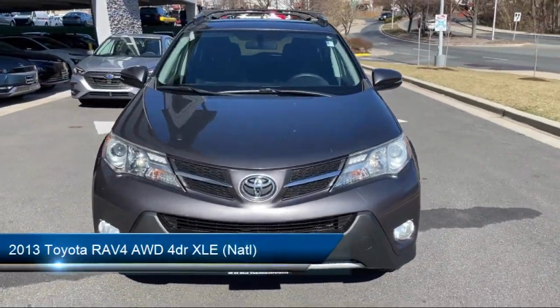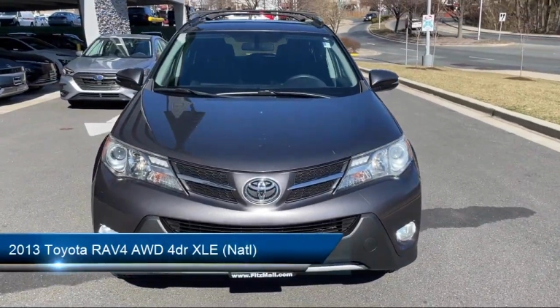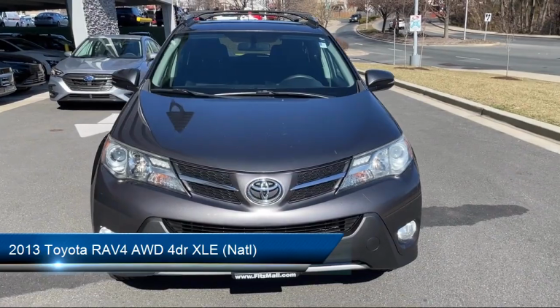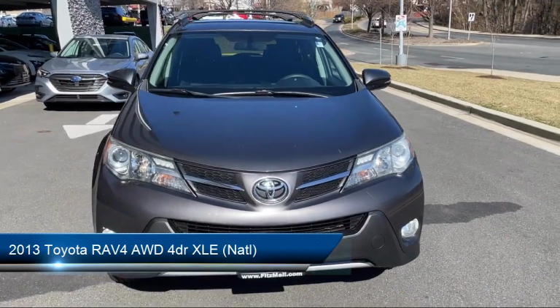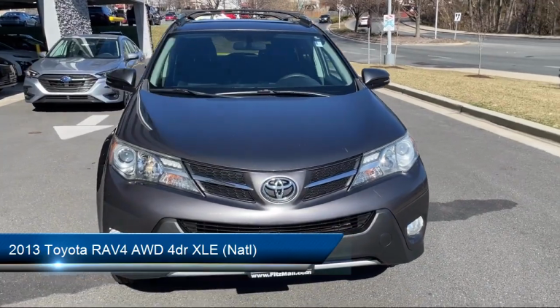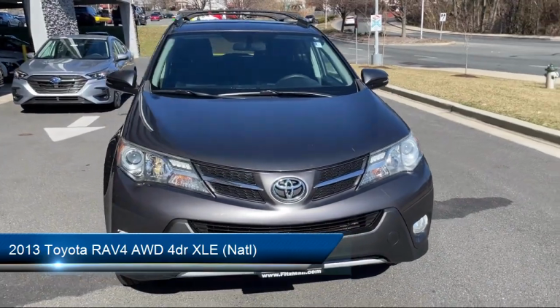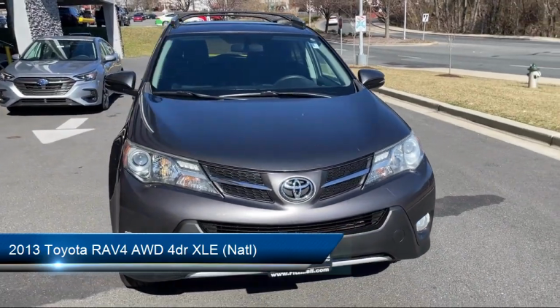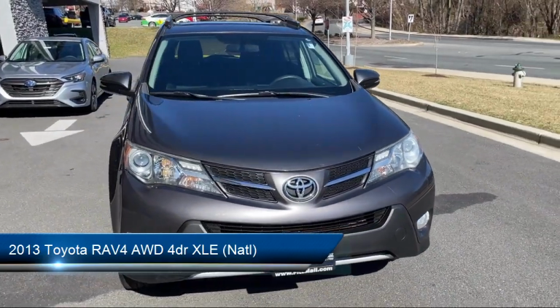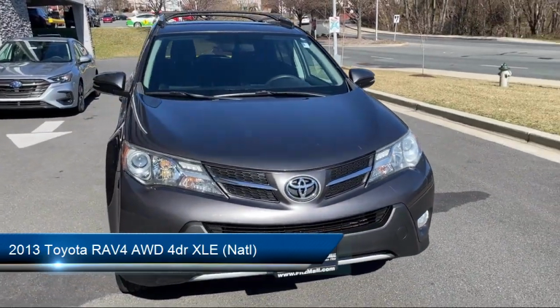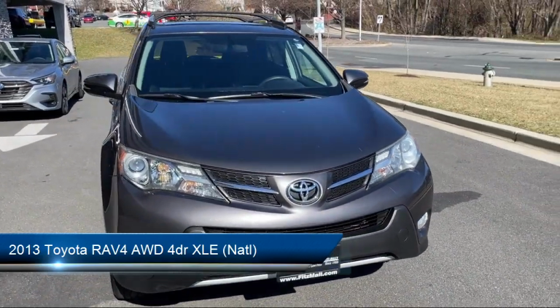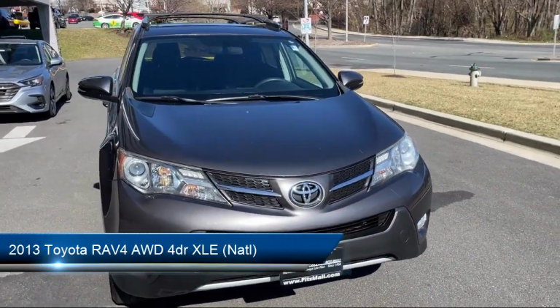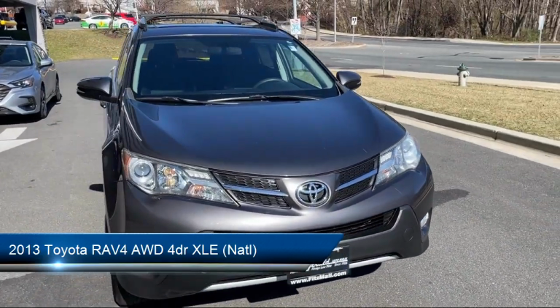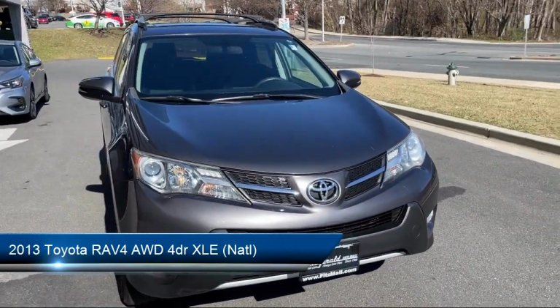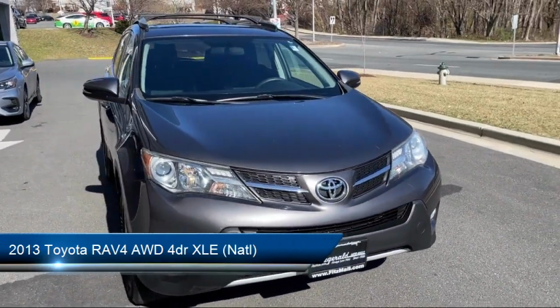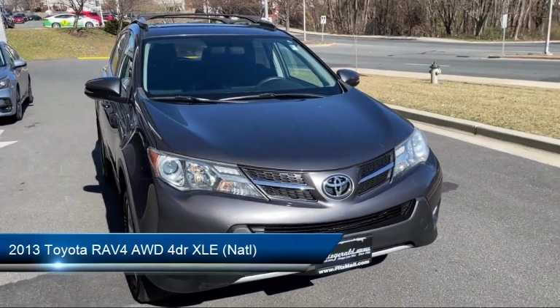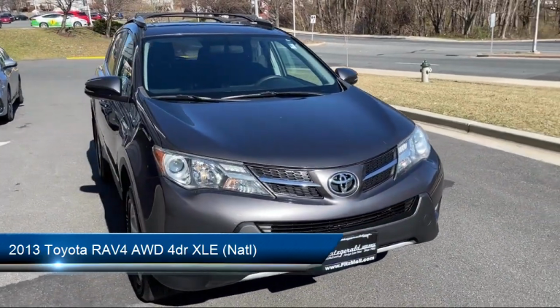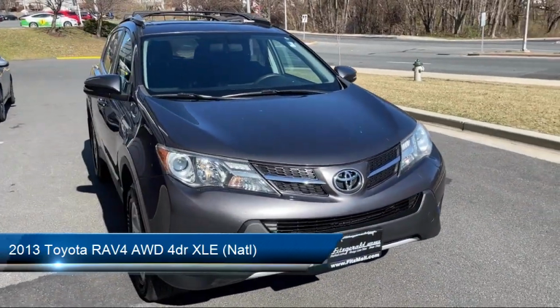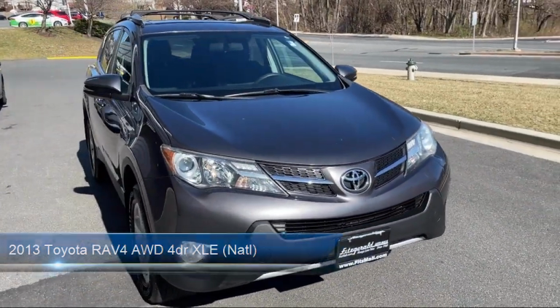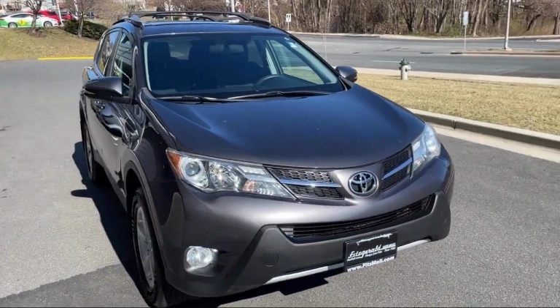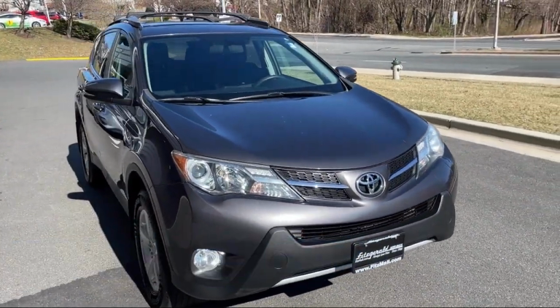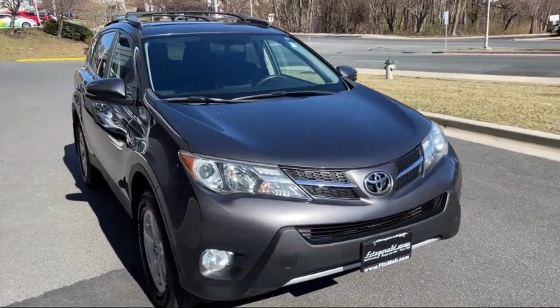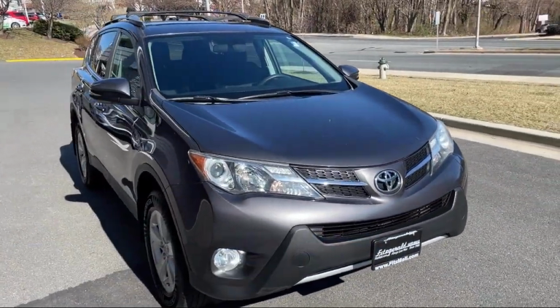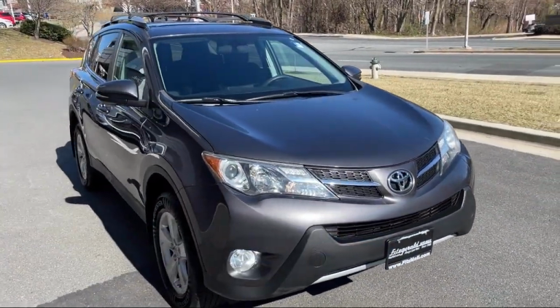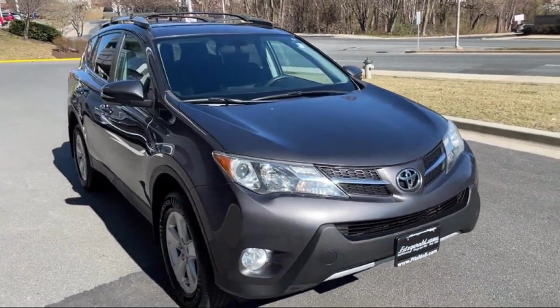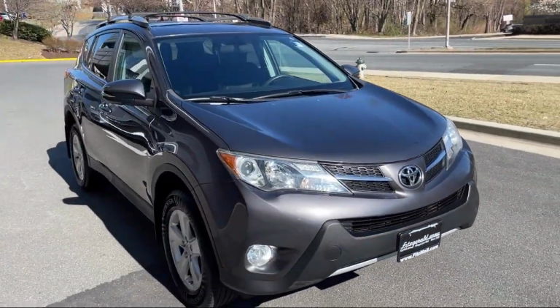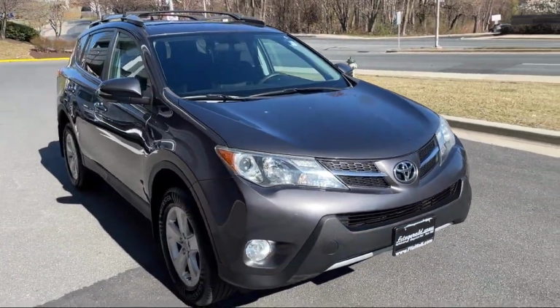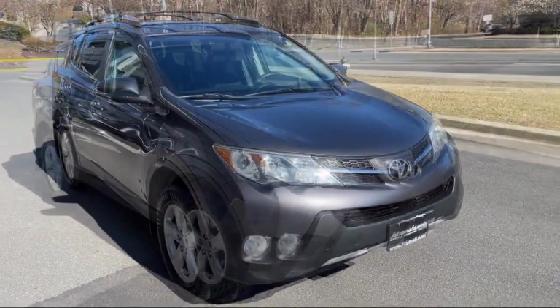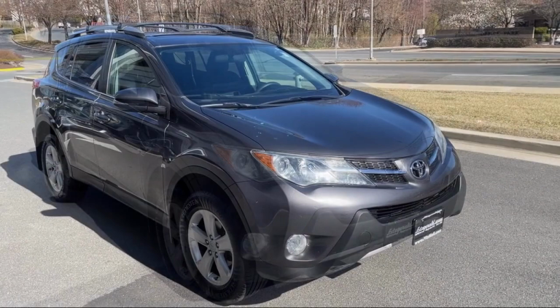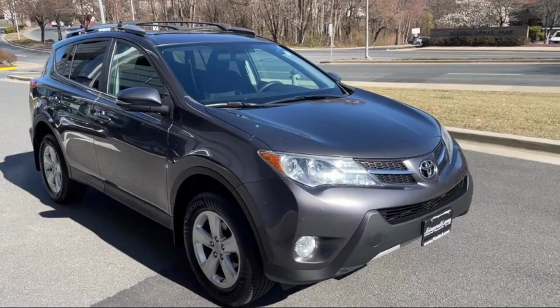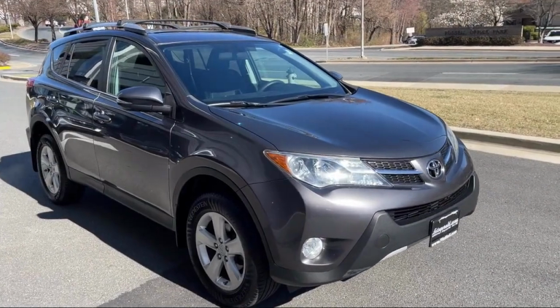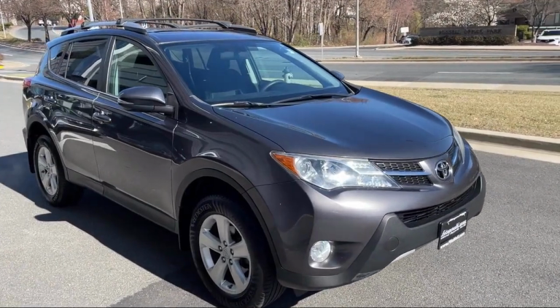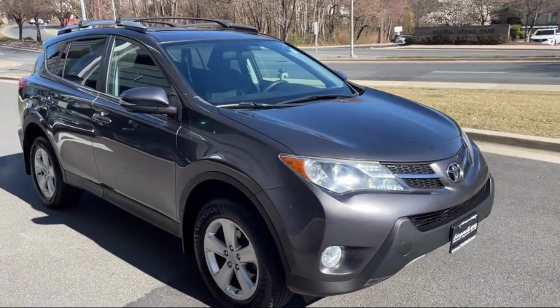It comes equipped with many standard and optional features, and has less than 85,000 miles on the odometer.